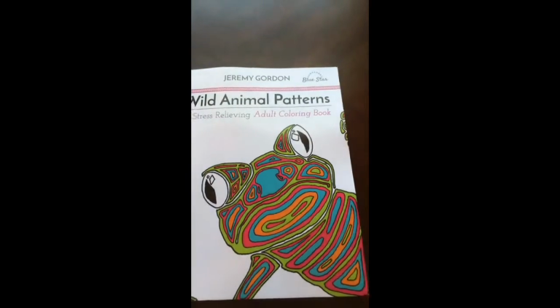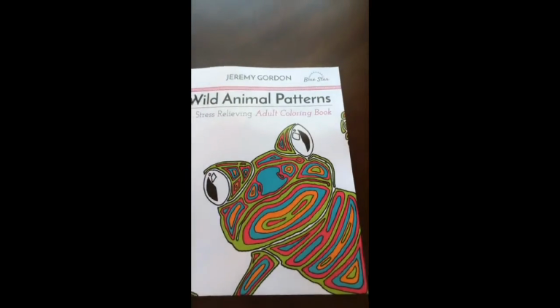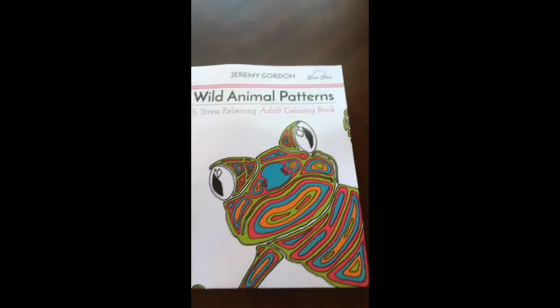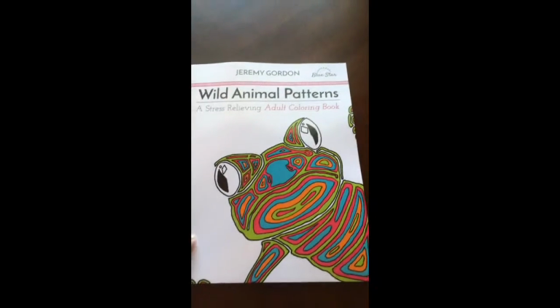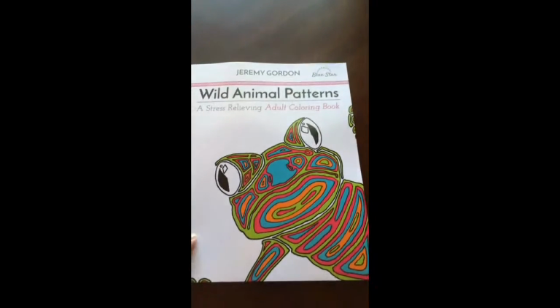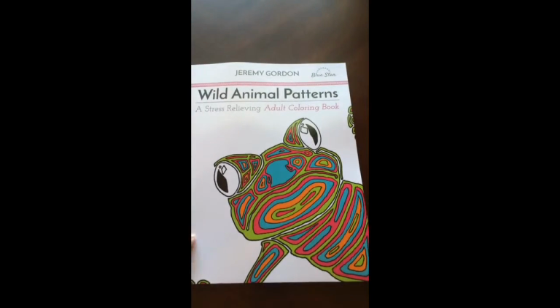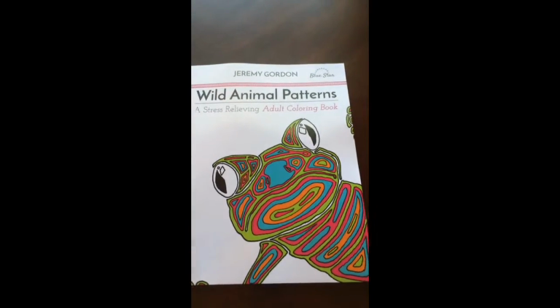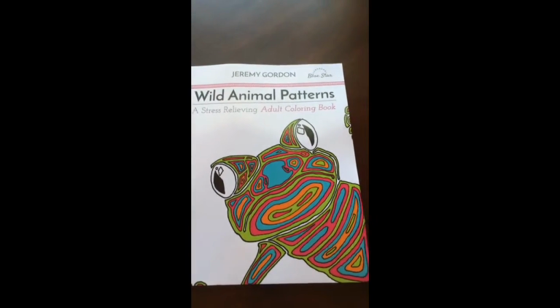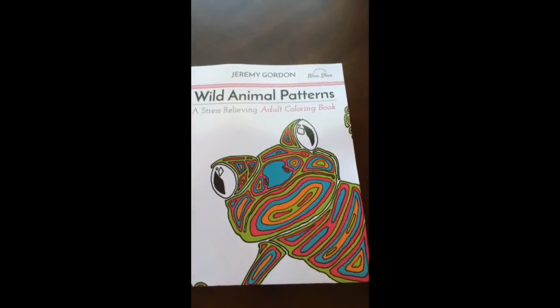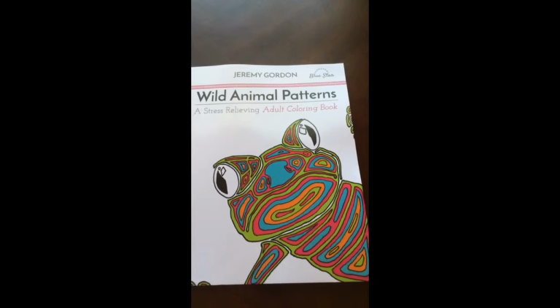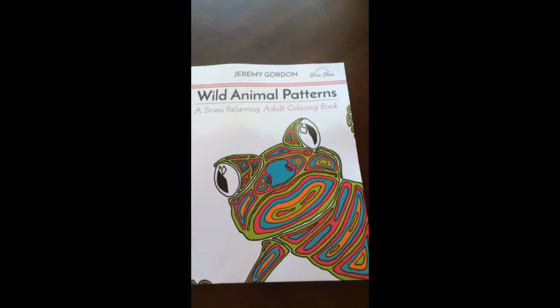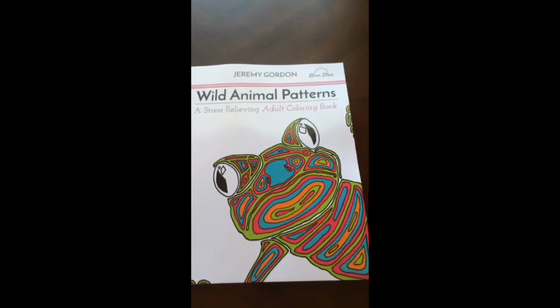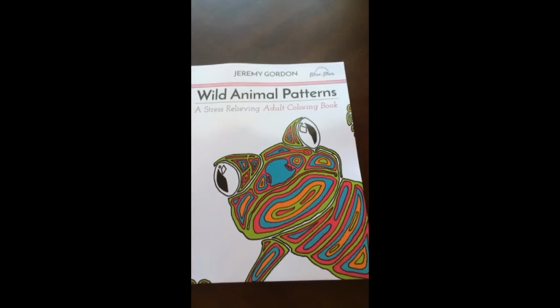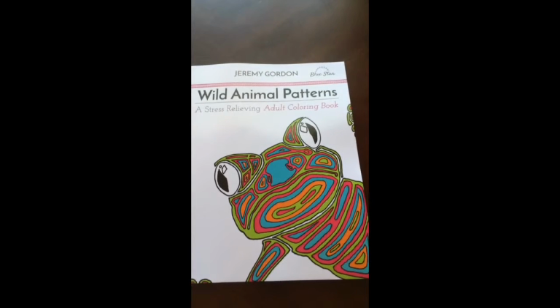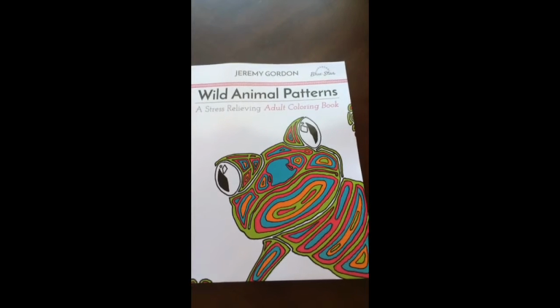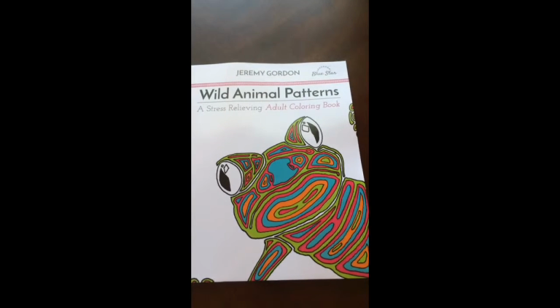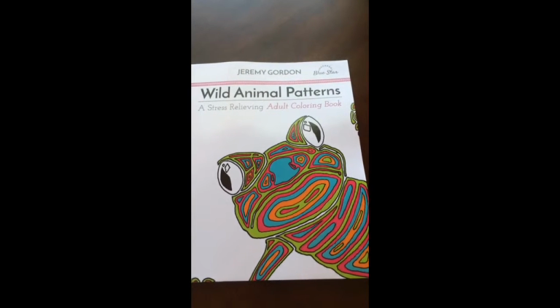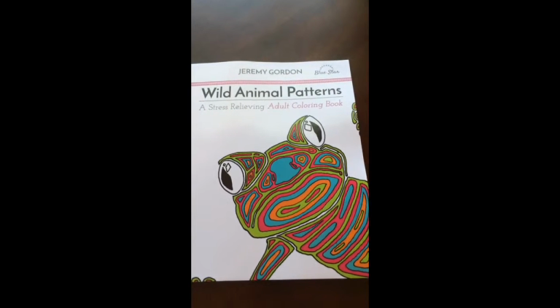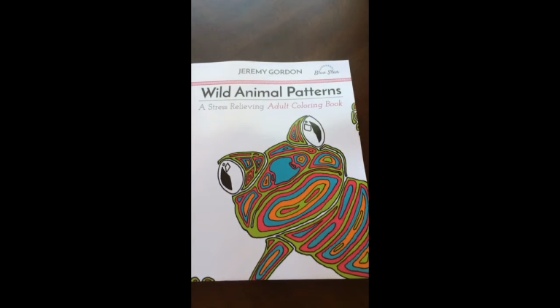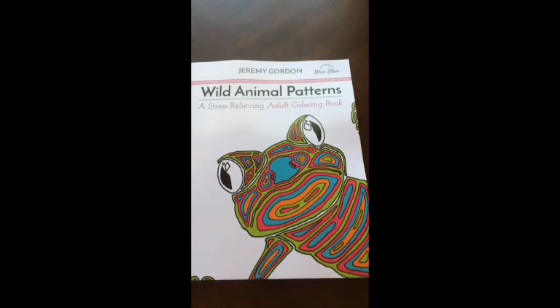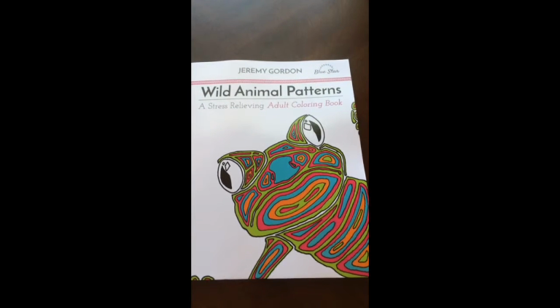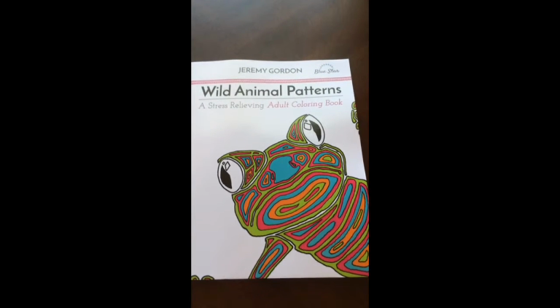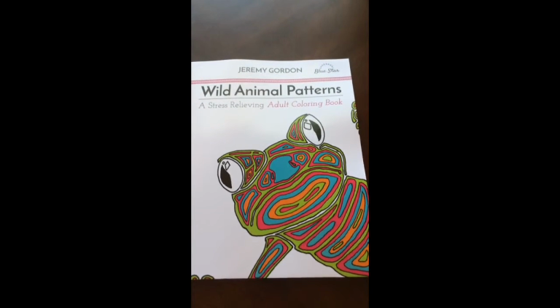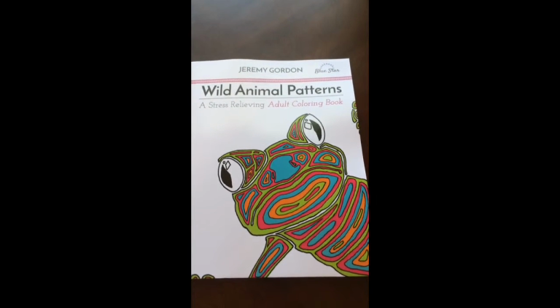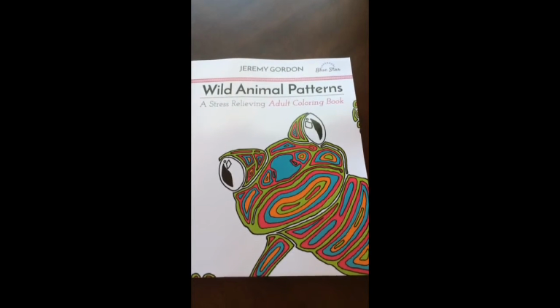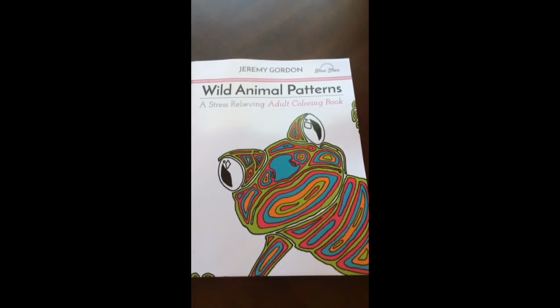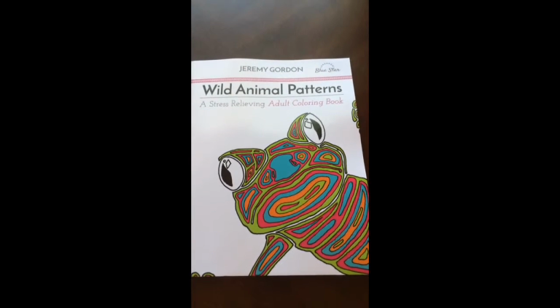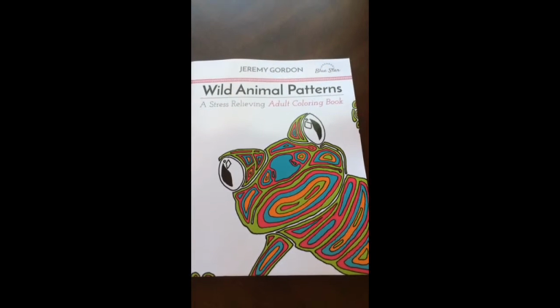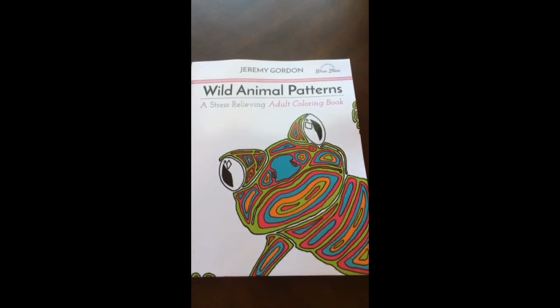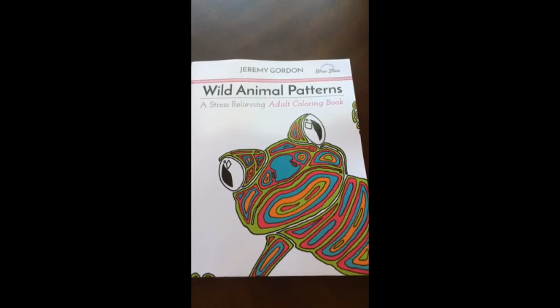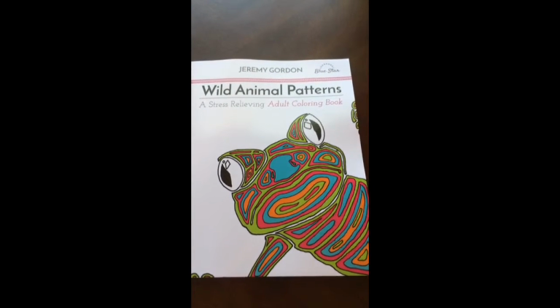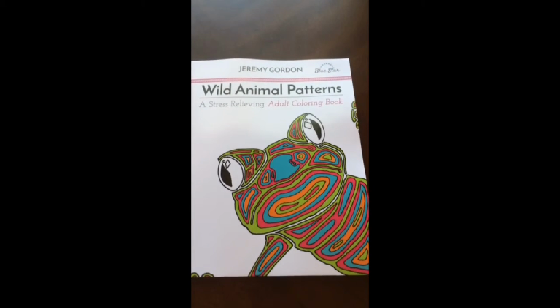There you have it — Wild Animal Patterns by Jeremy Gordon and Bluestar Coloring.